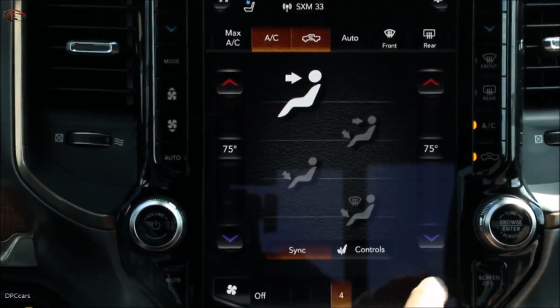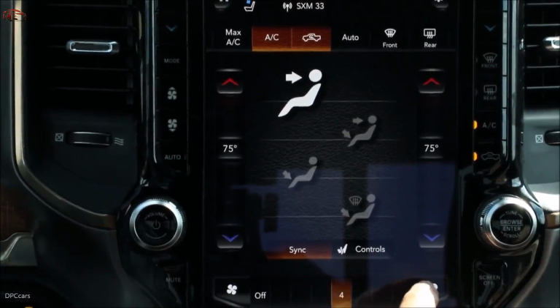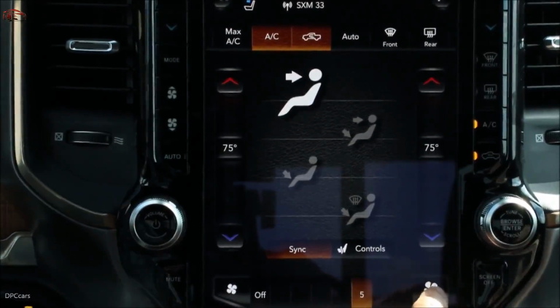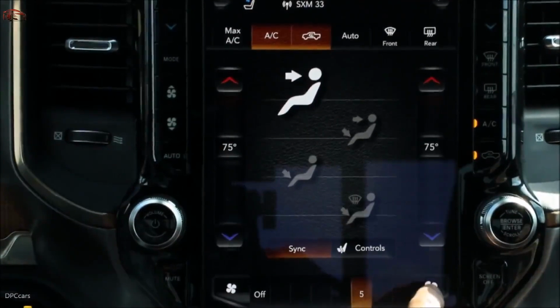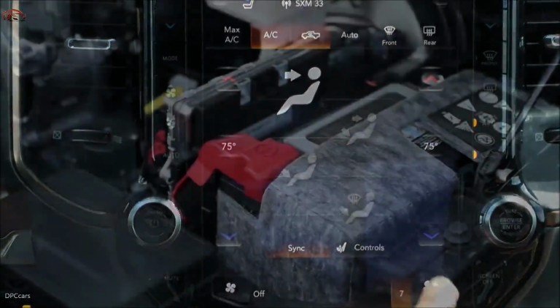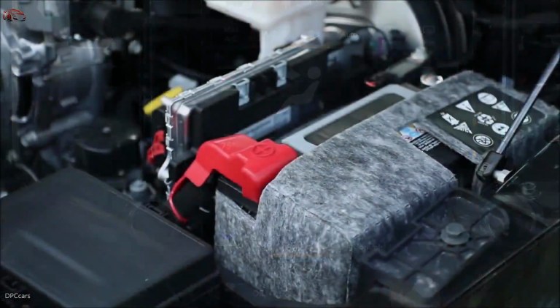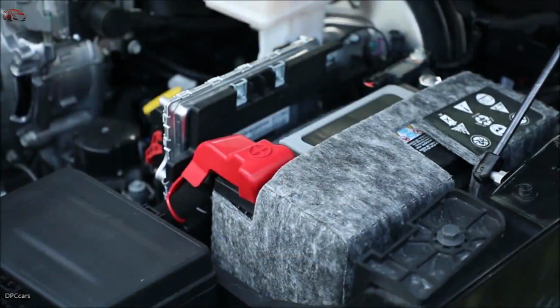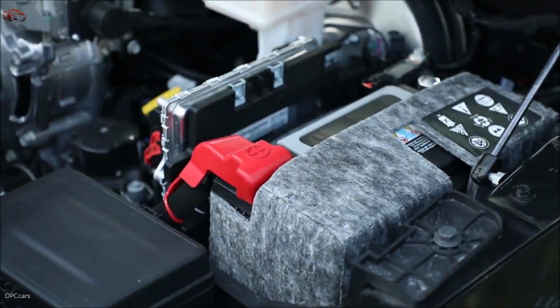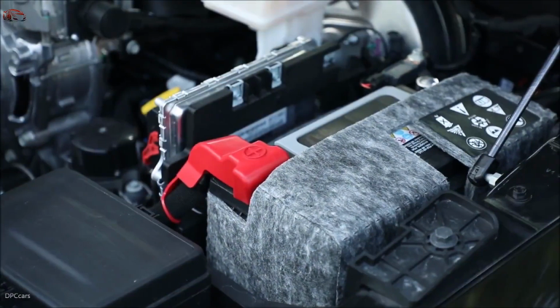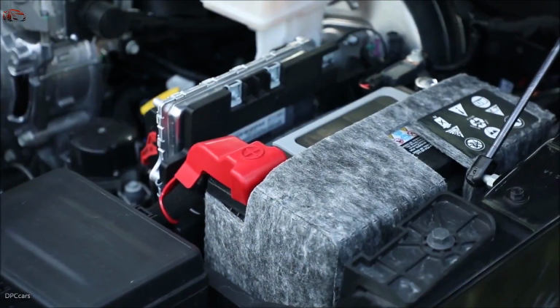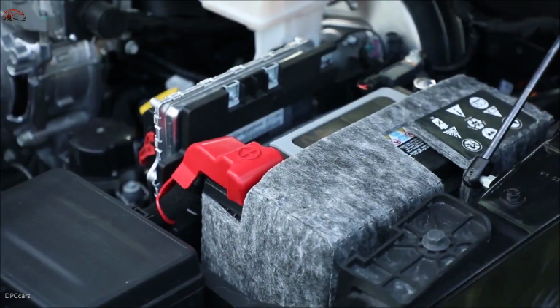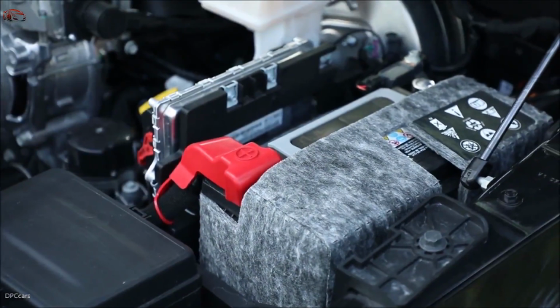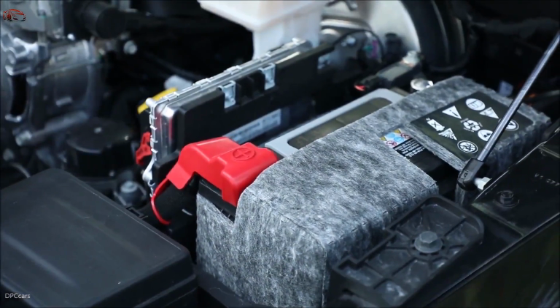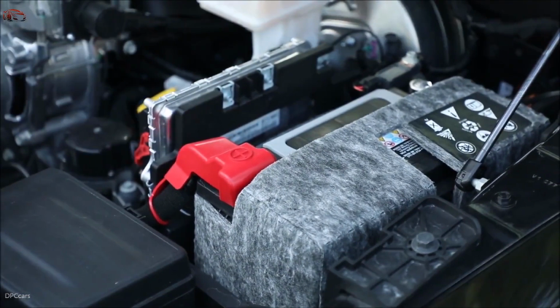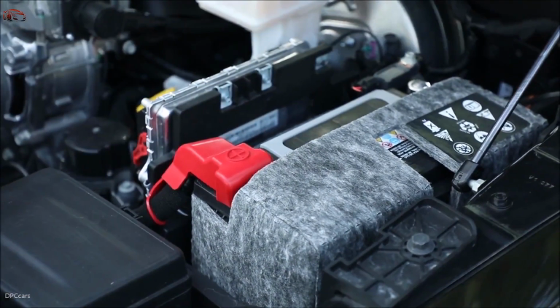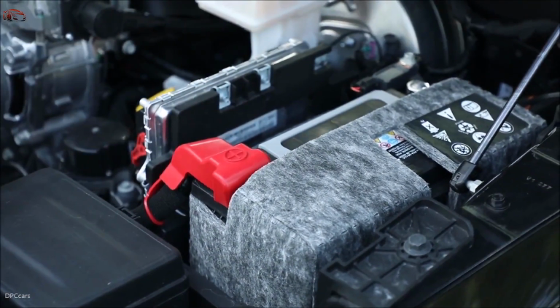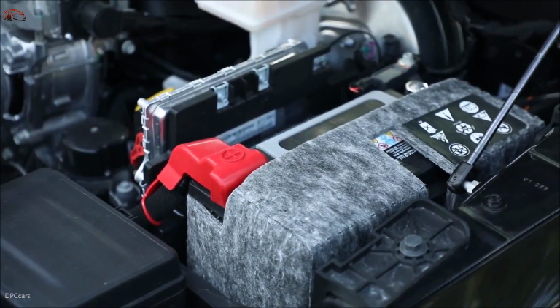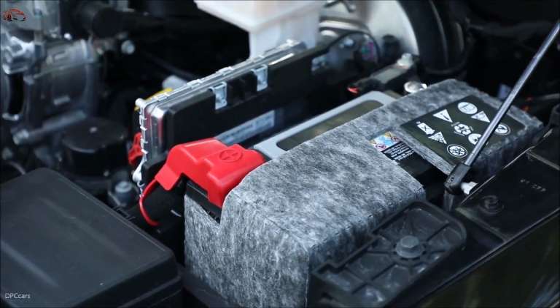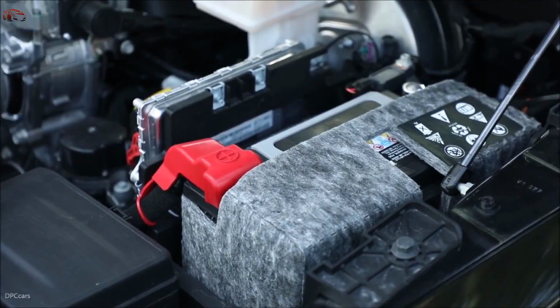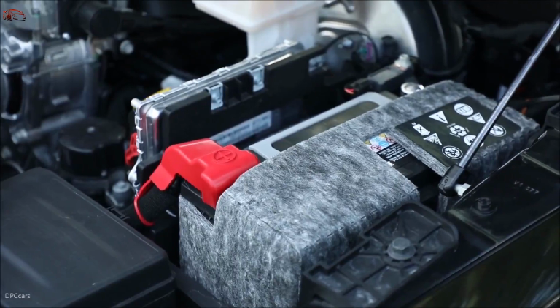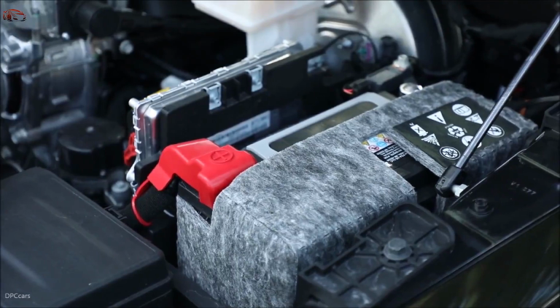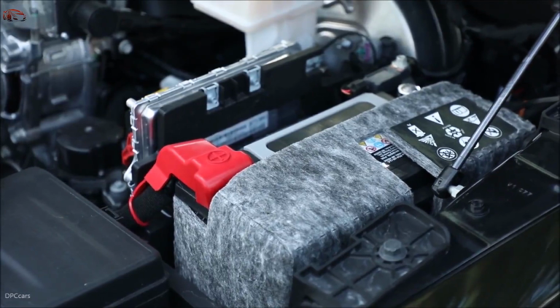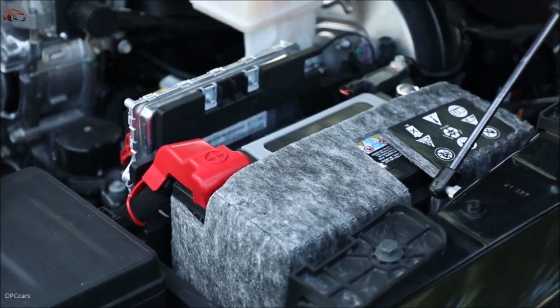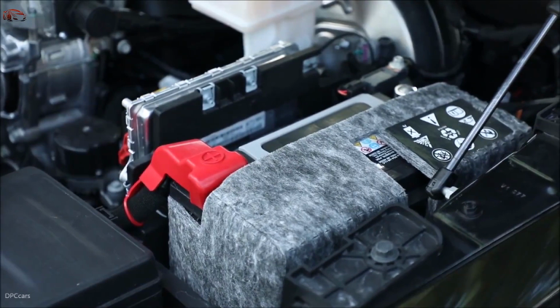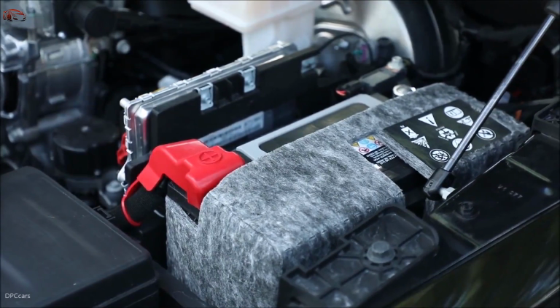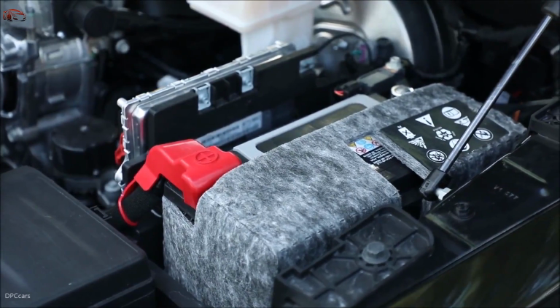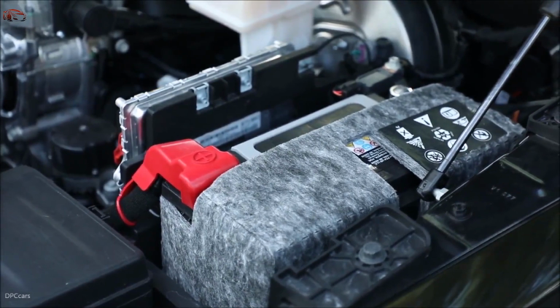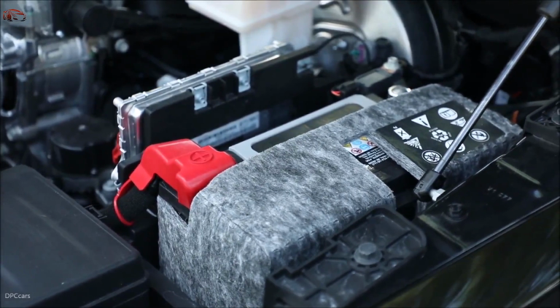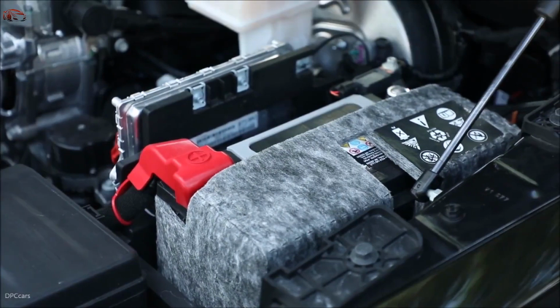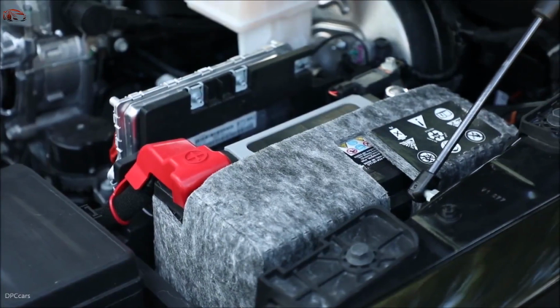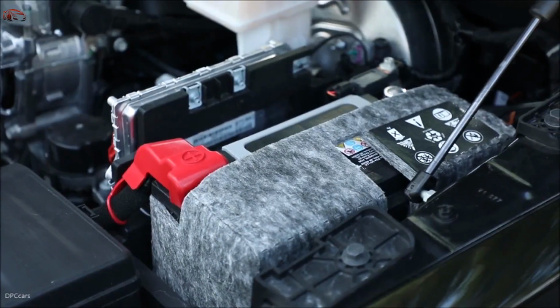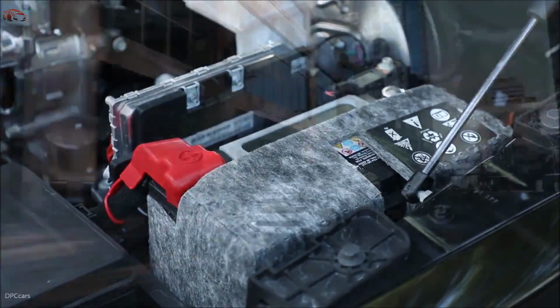We have the ability to use the 48-volt battery to charge the 12-volt battery independent of the motor generator unit functionality.